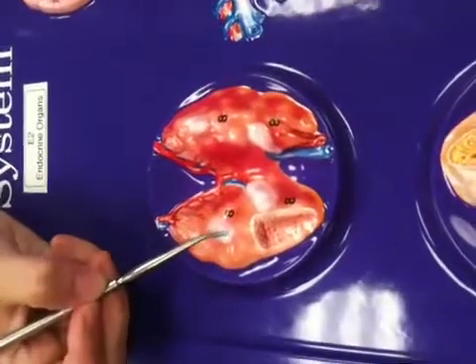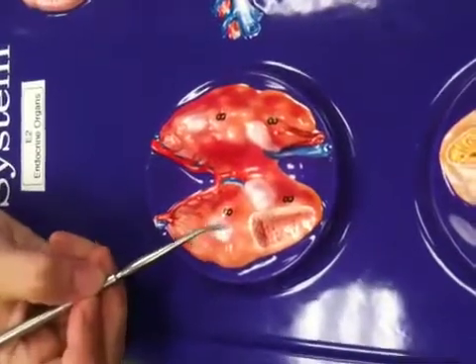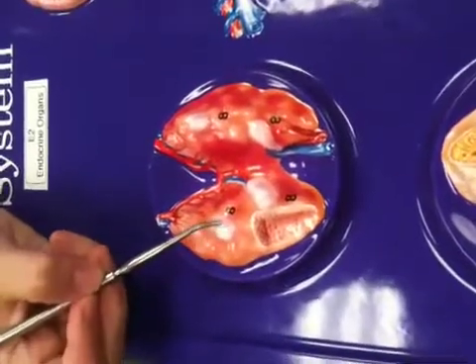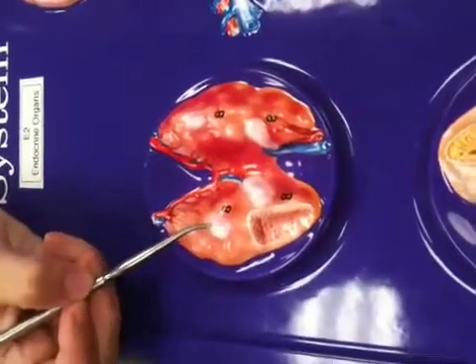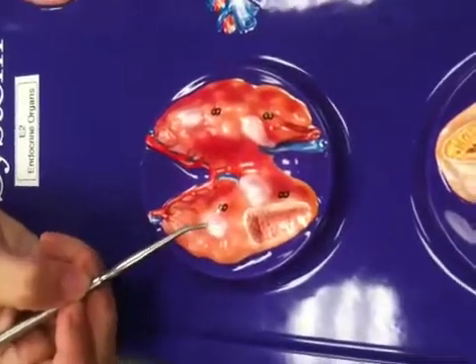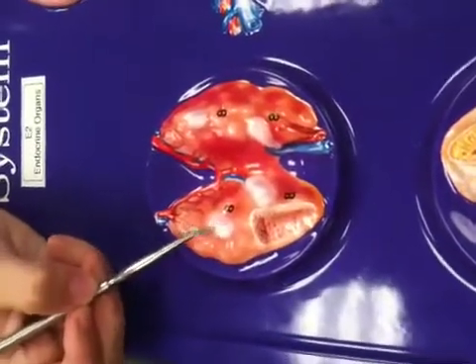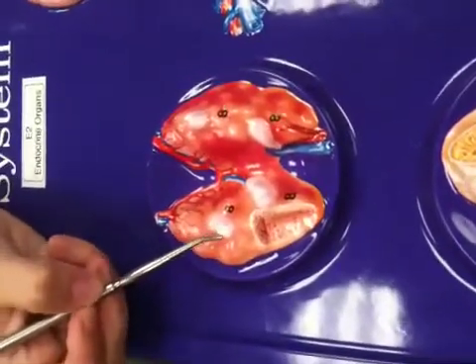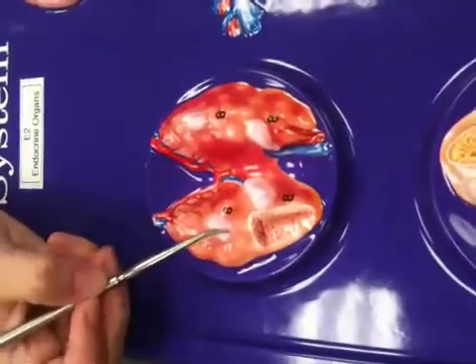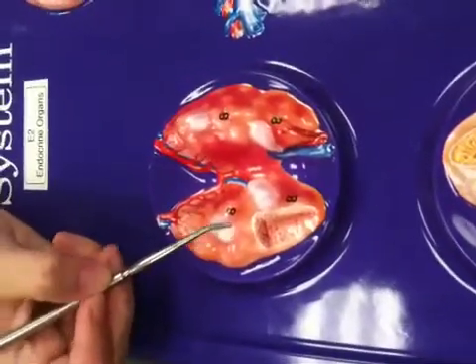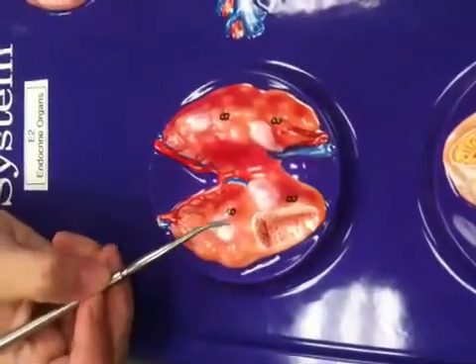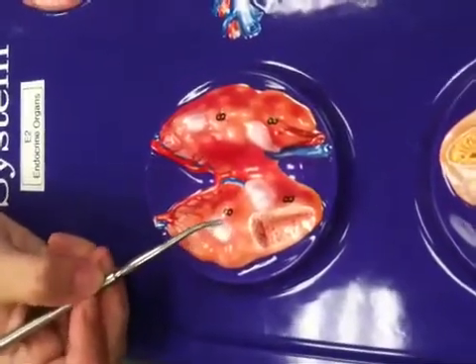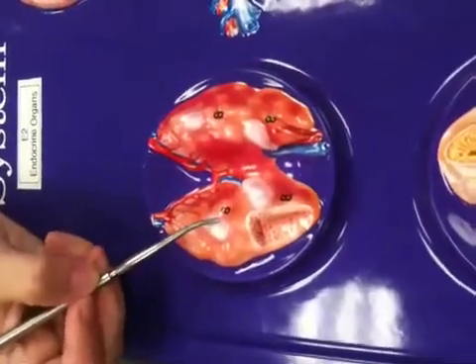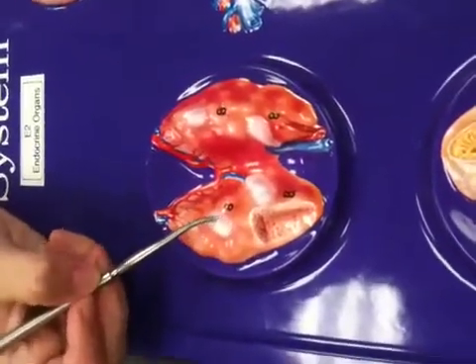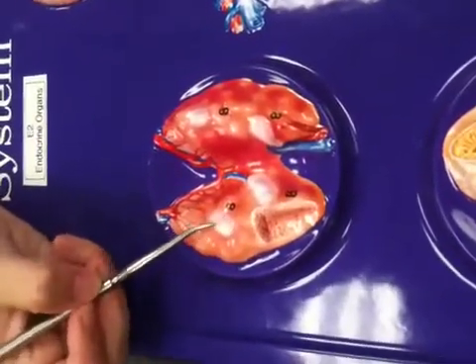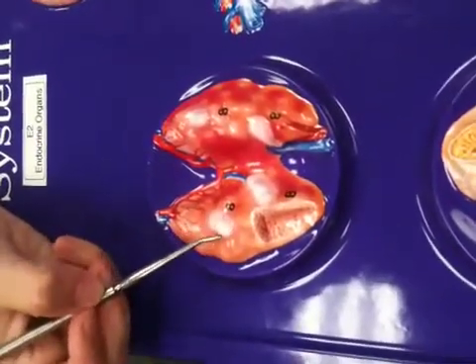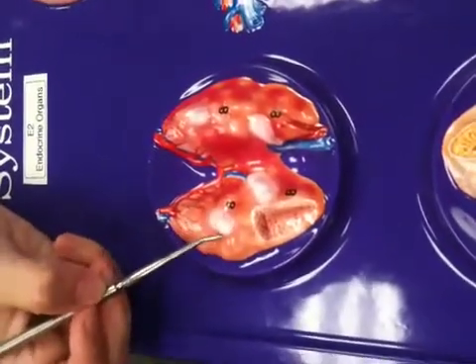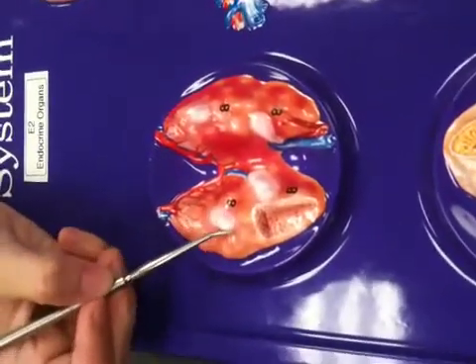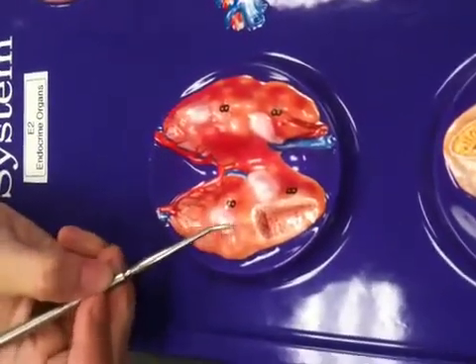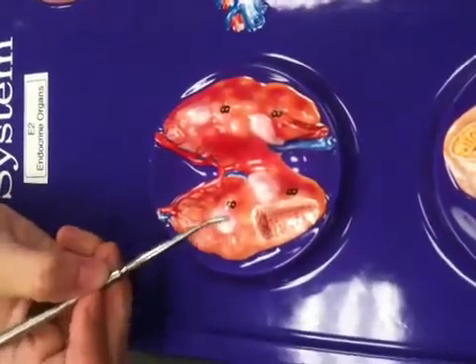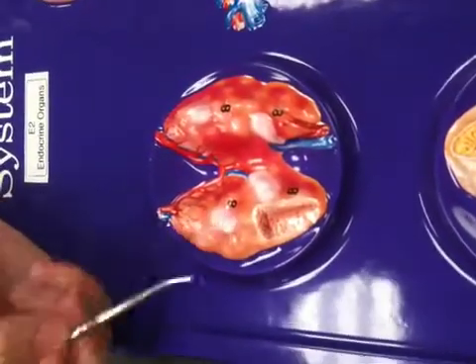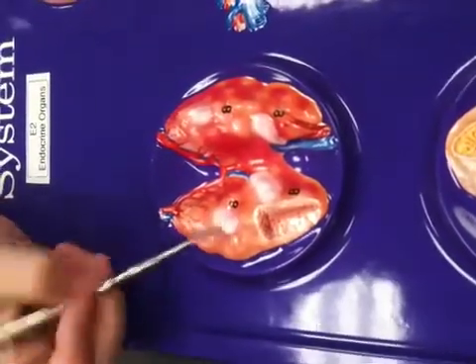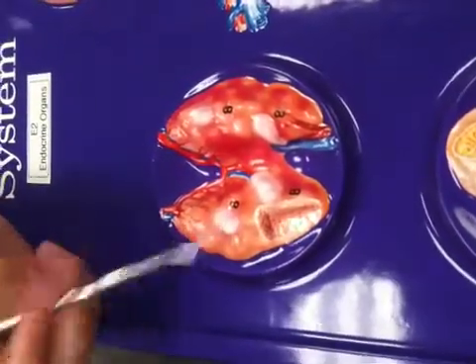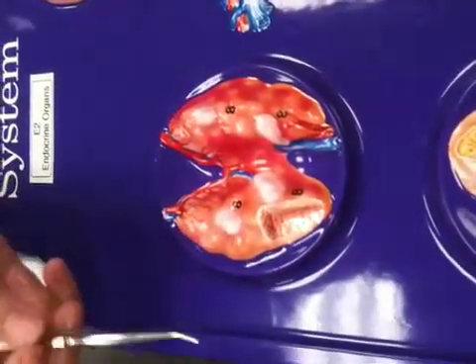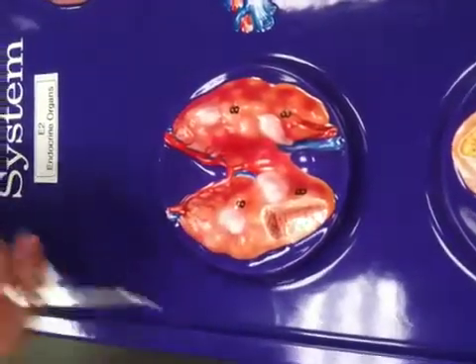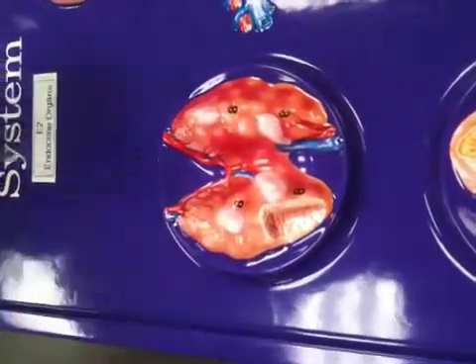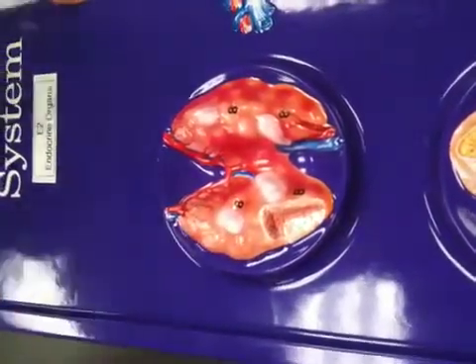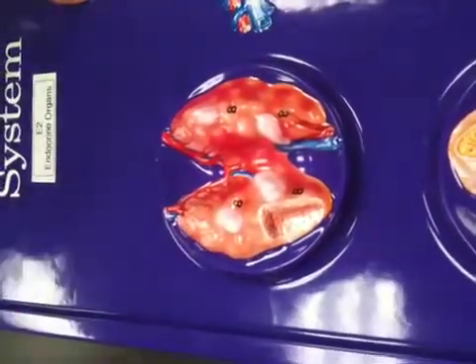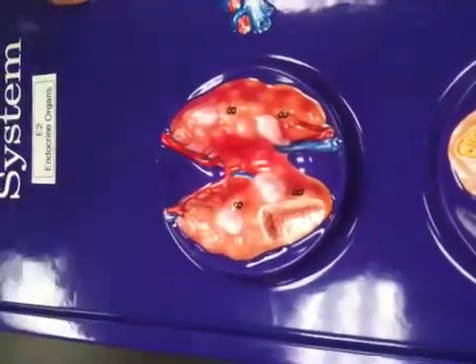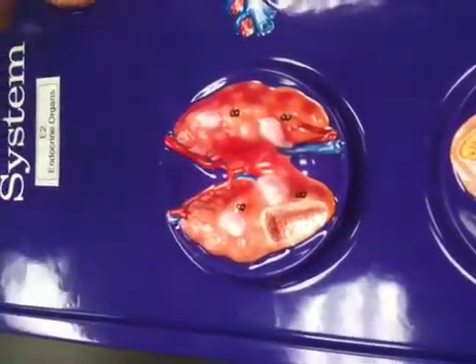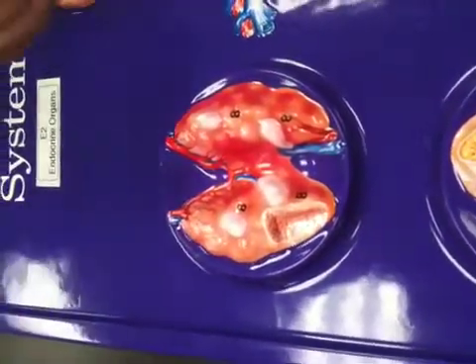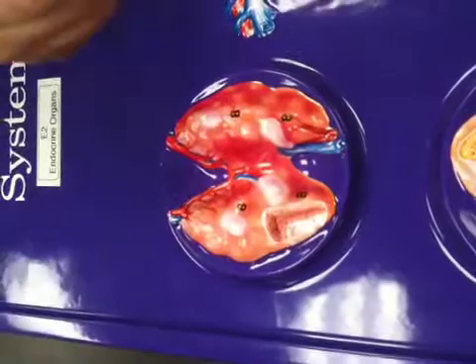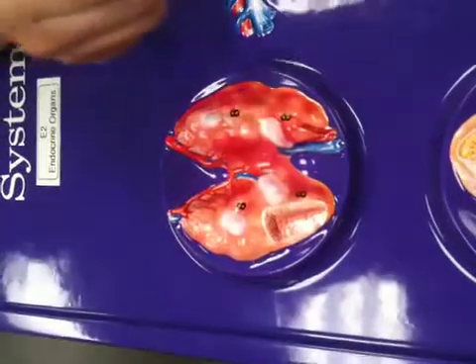The only thing that the parathyroid glands secrete is parathyroid hormone, which is involved in calcium metabolism.